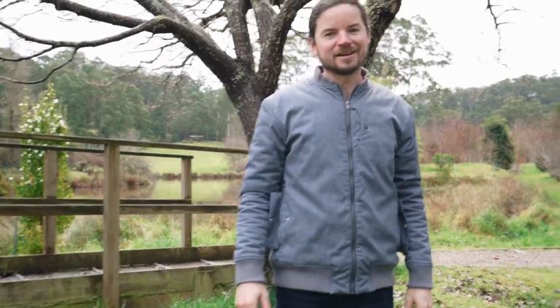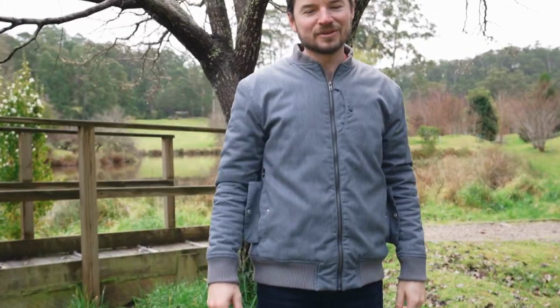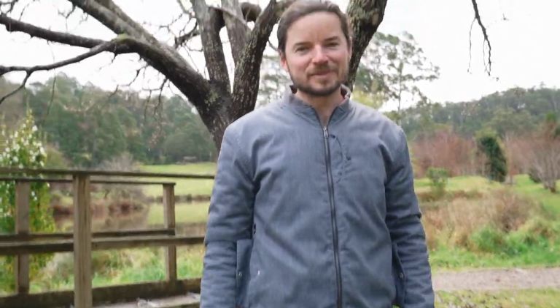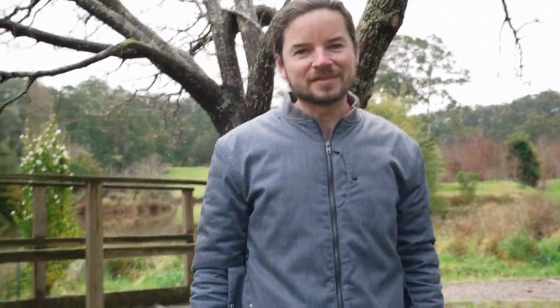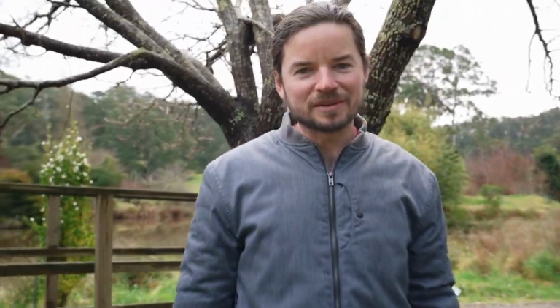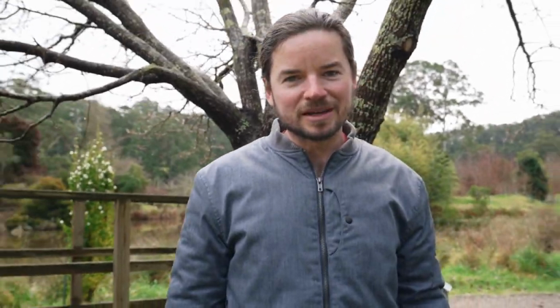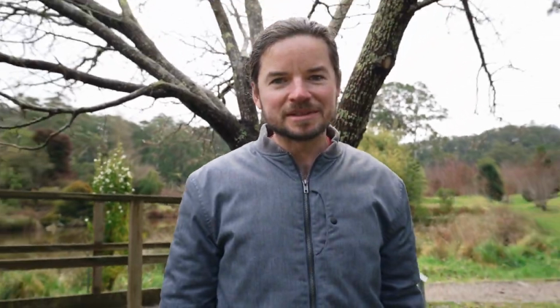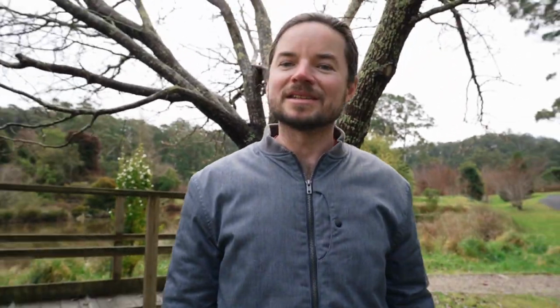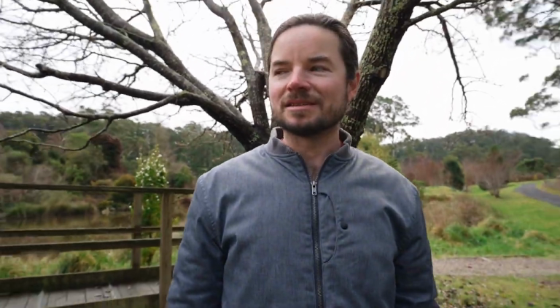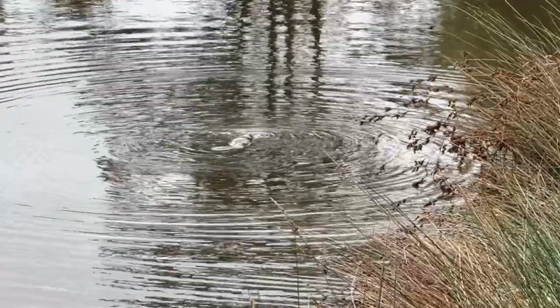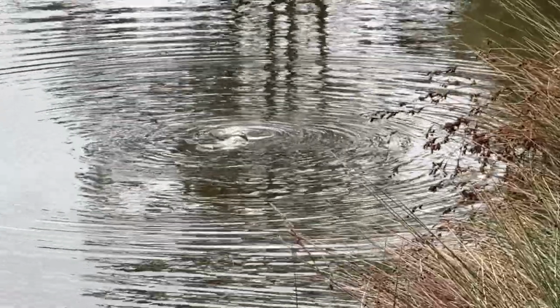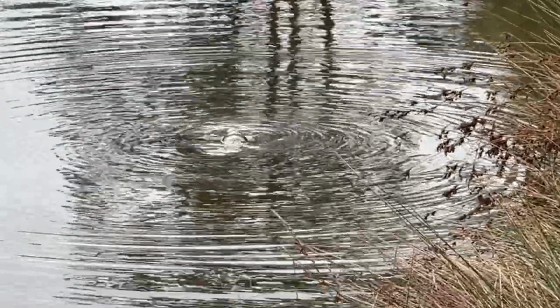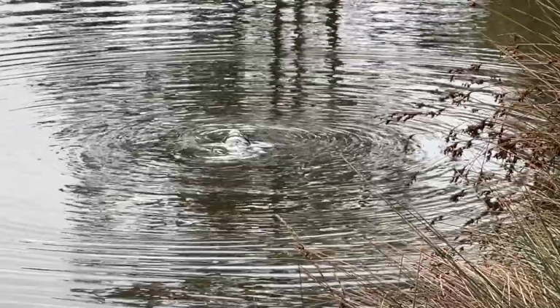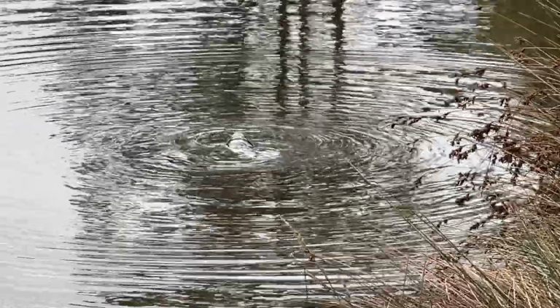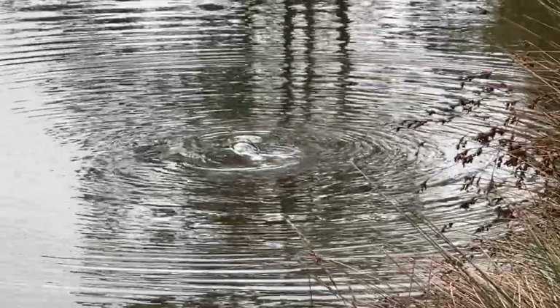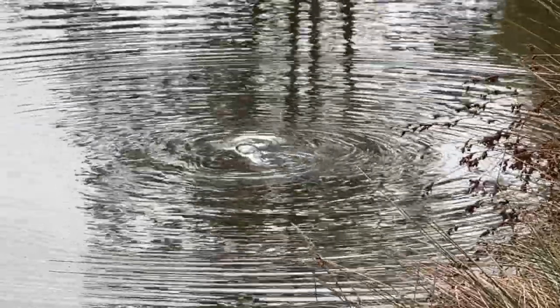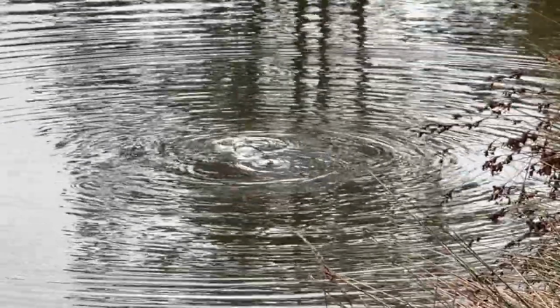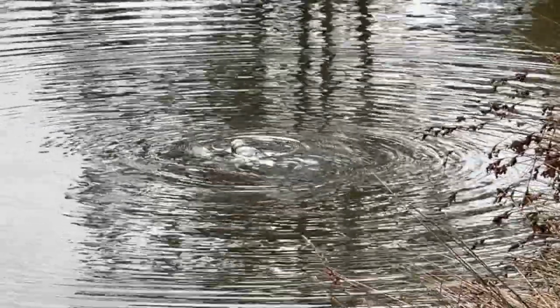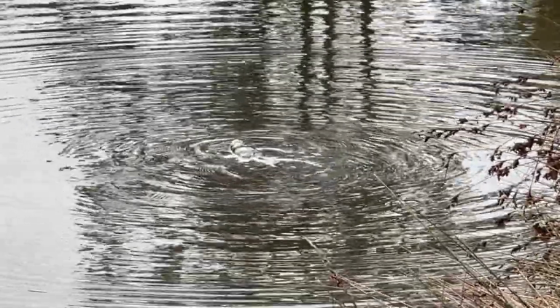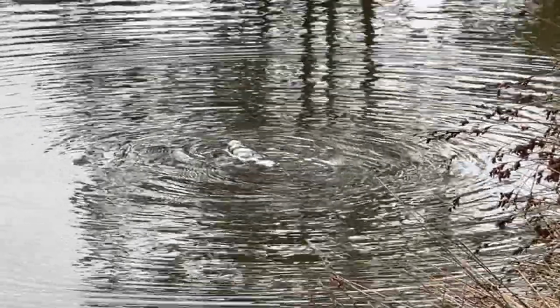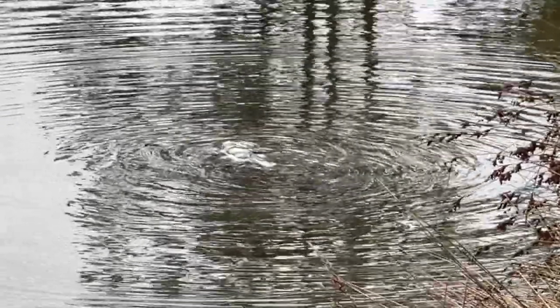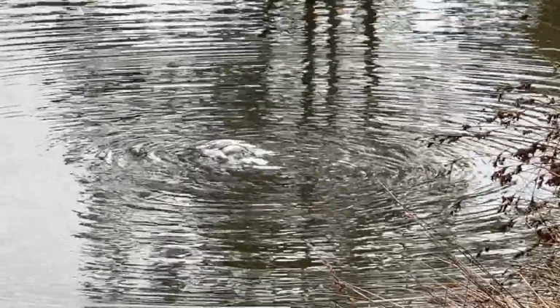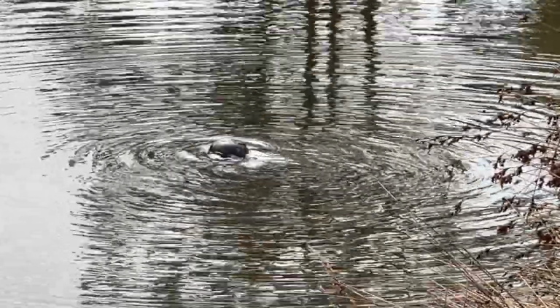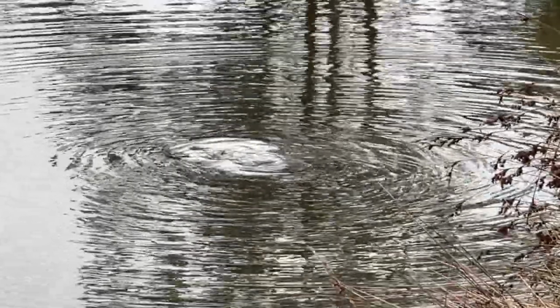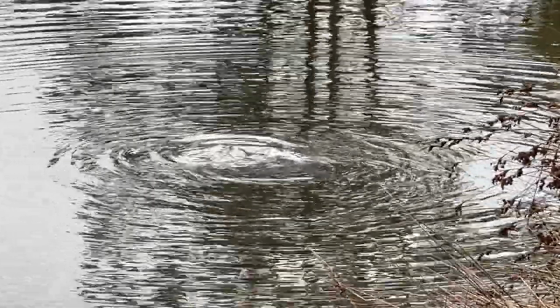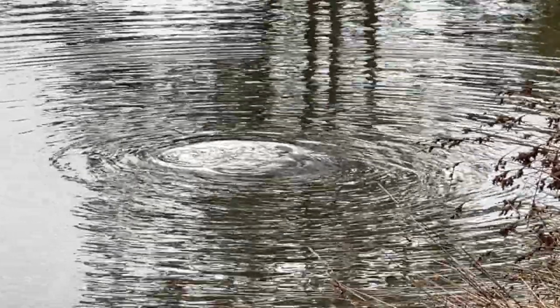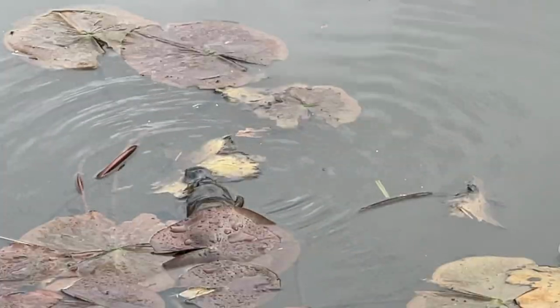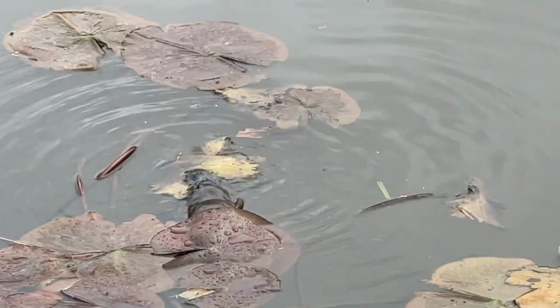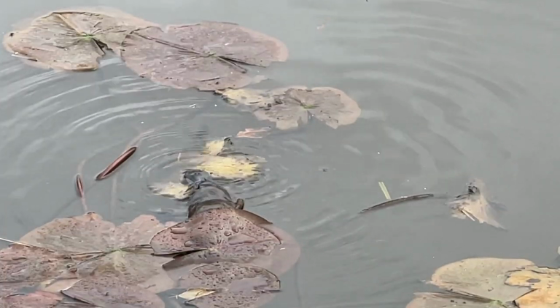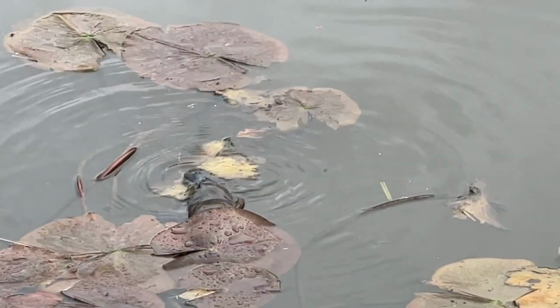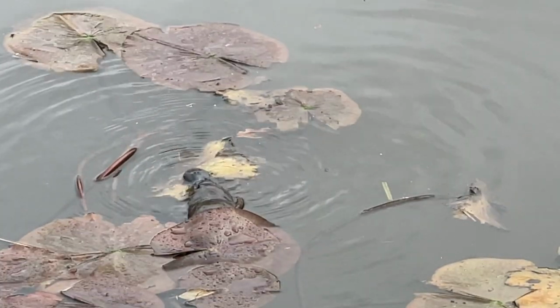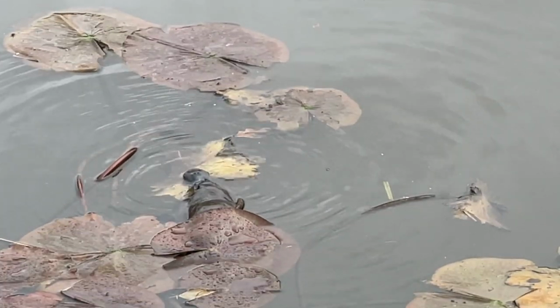I heard almost everyone who comes here sees the platypus, and I can see him right now. He's a little show-off. Footage of him biting the leaf.